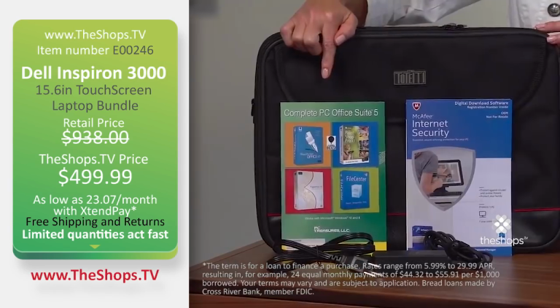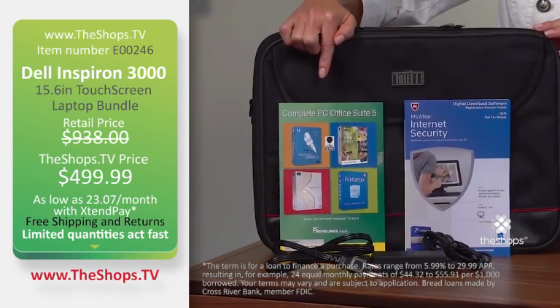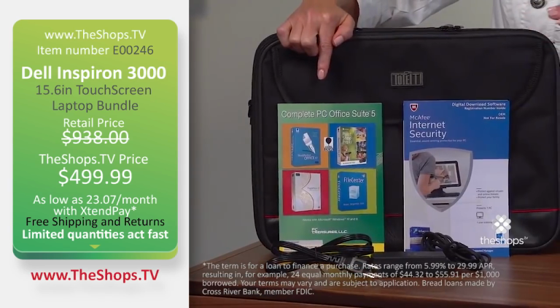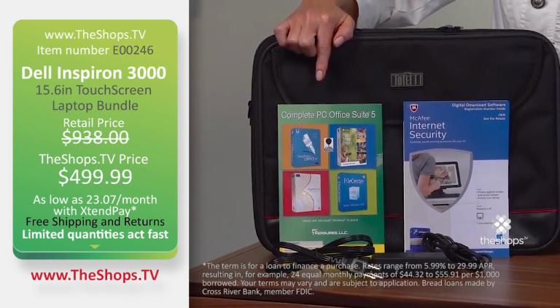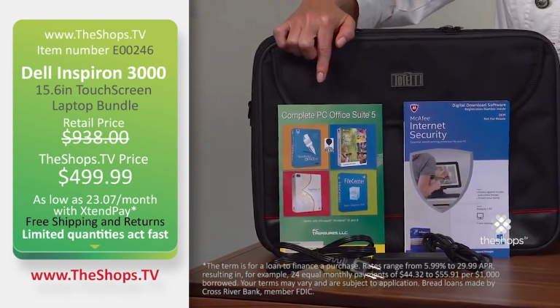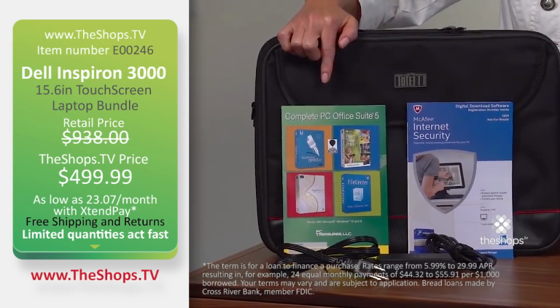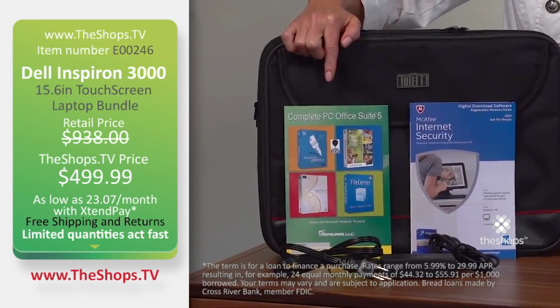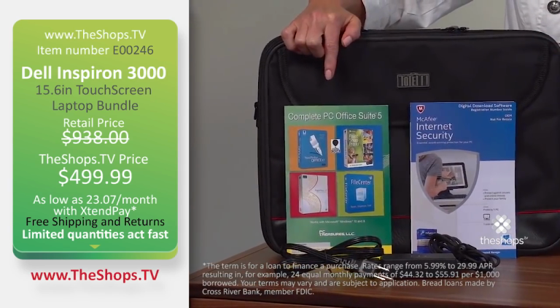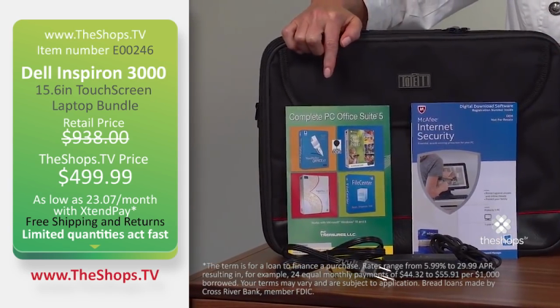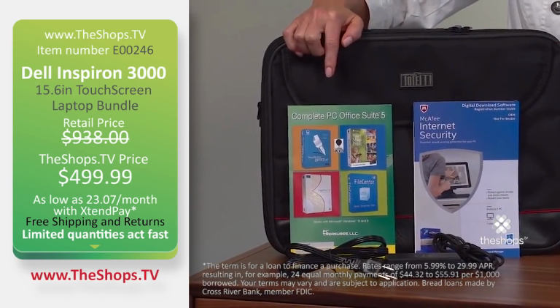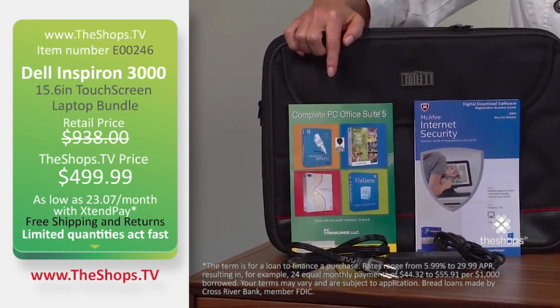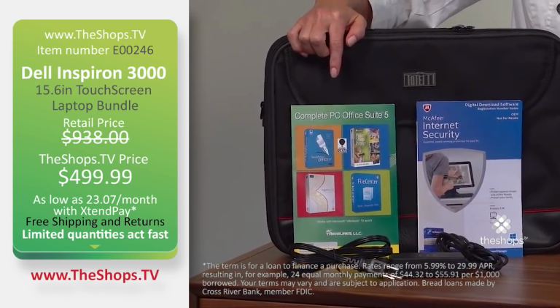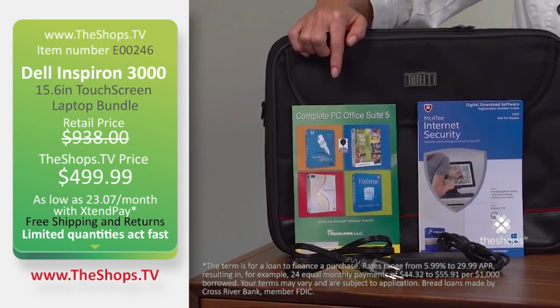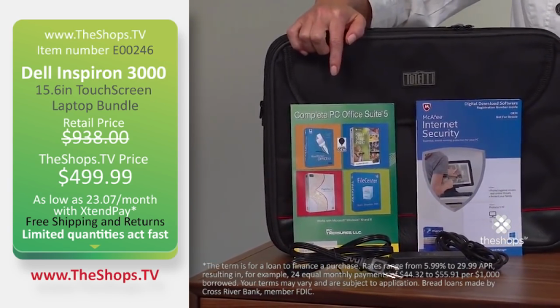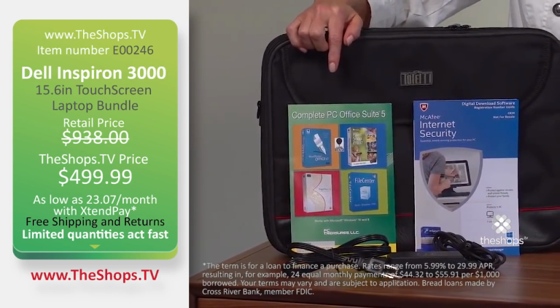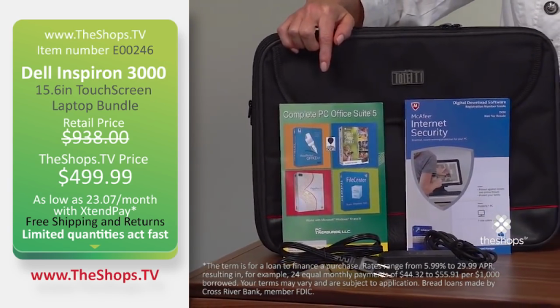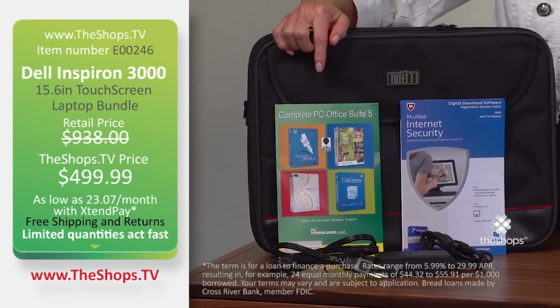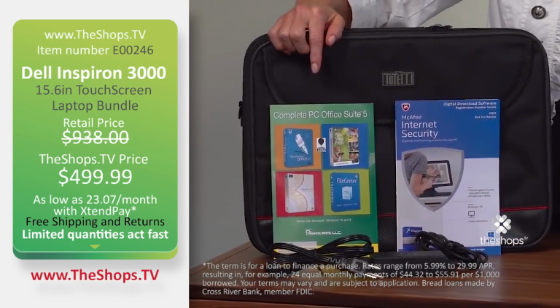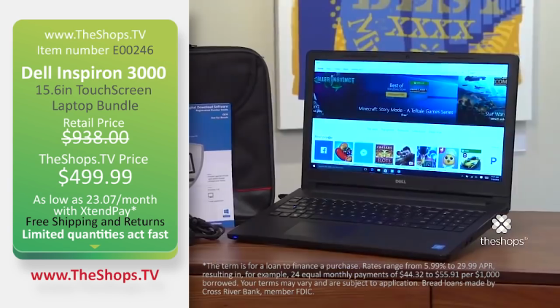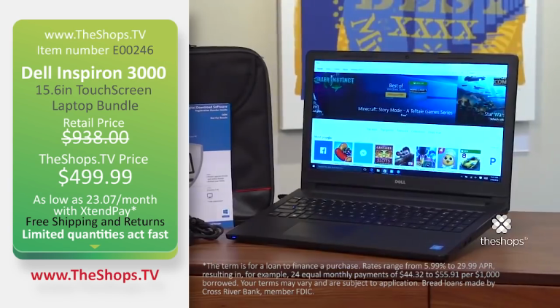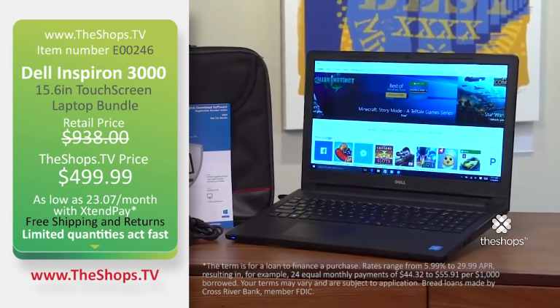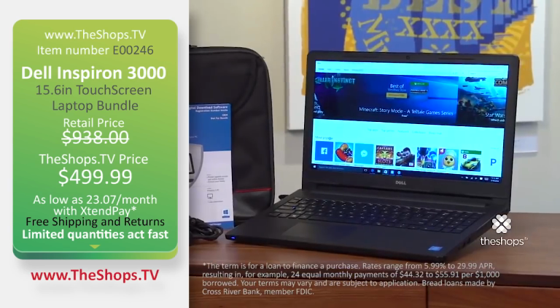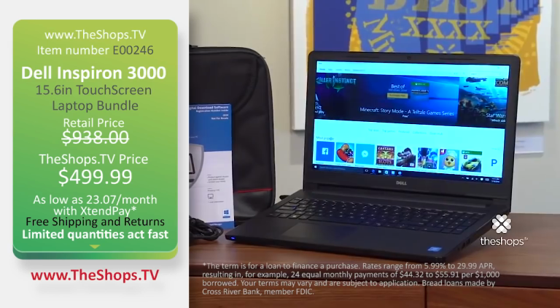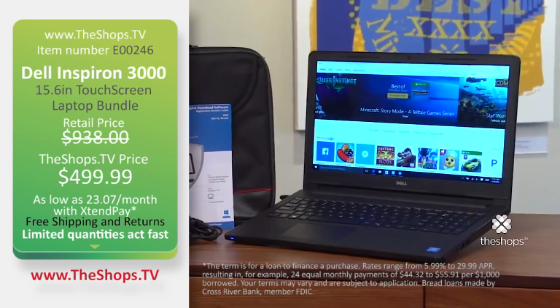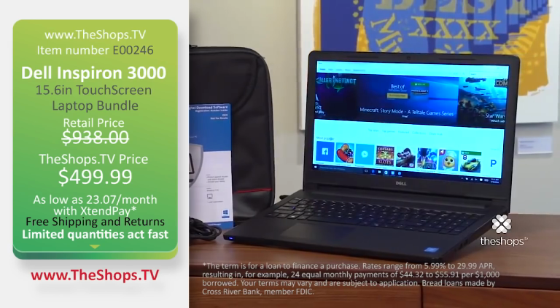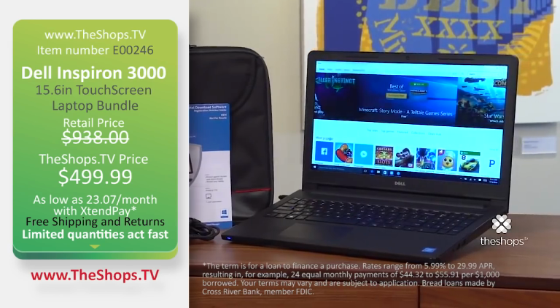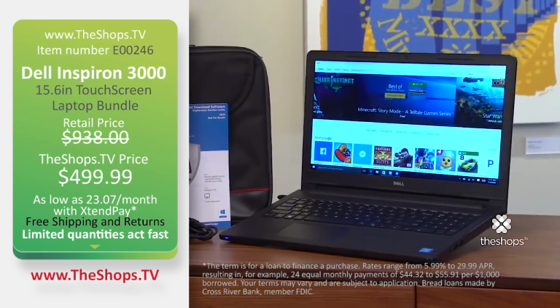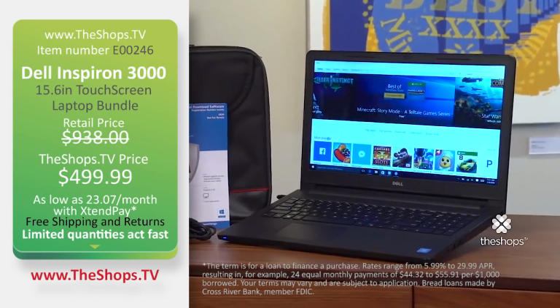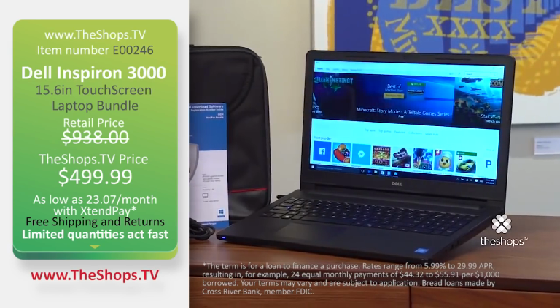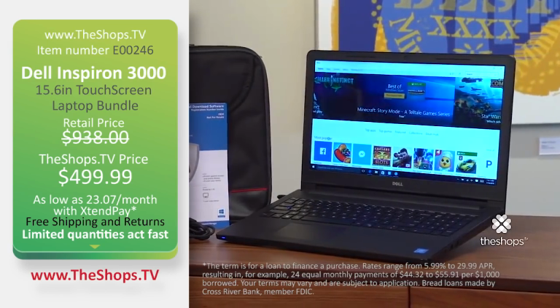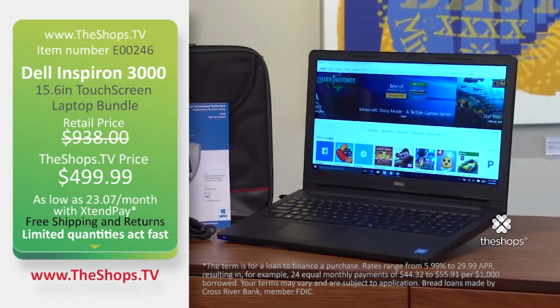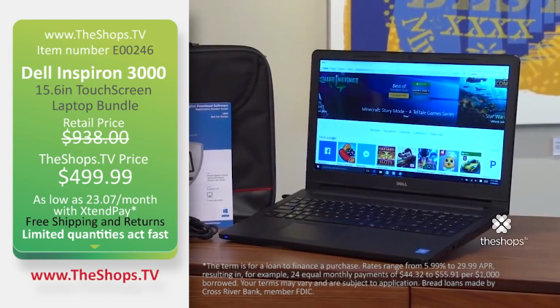Carrying case, McAfee antivirus, downloadable PC Office Suite 5. Quantities are limited. Order yours now.